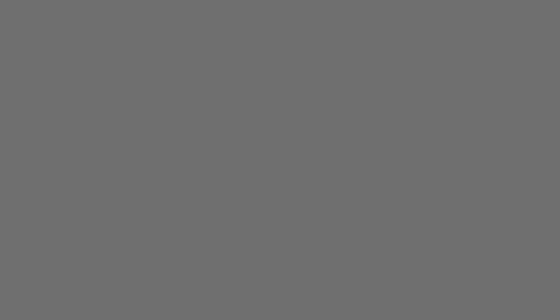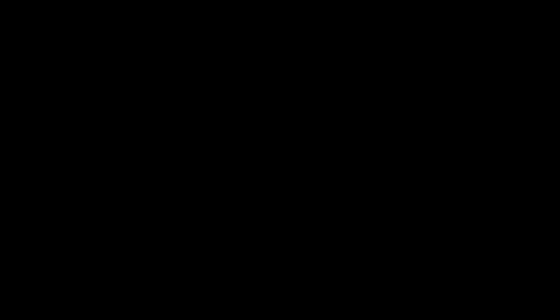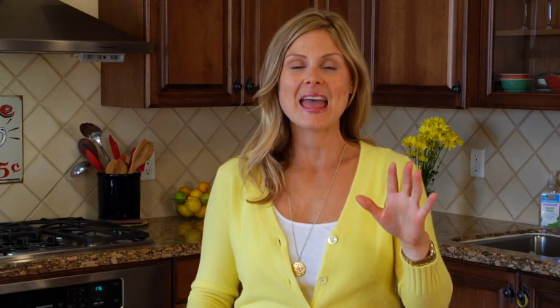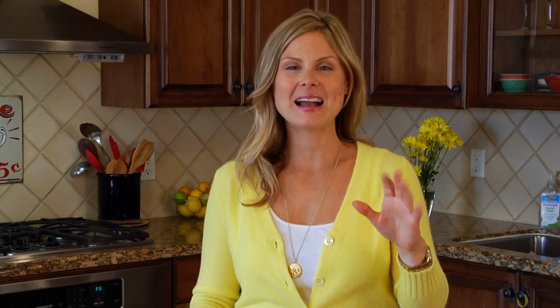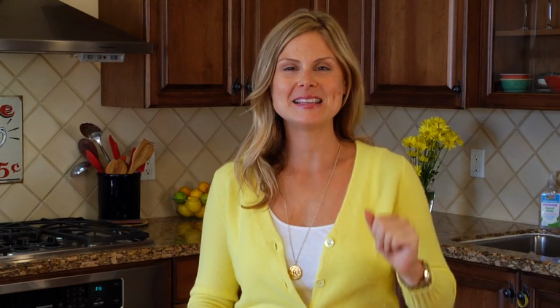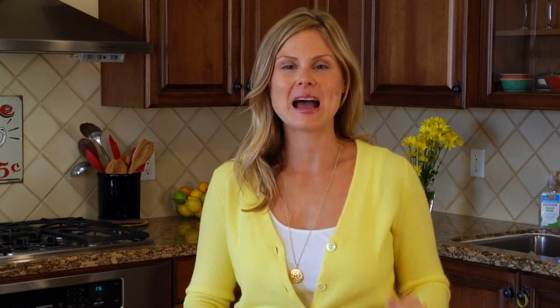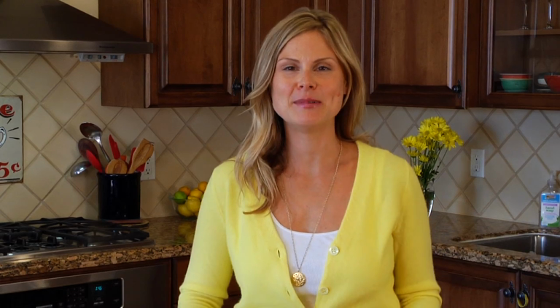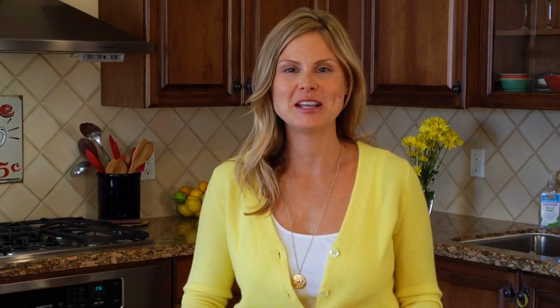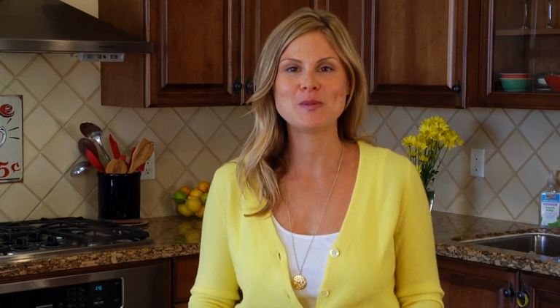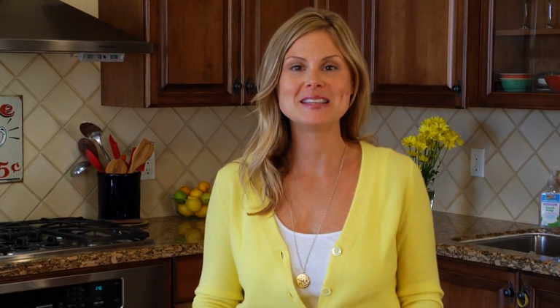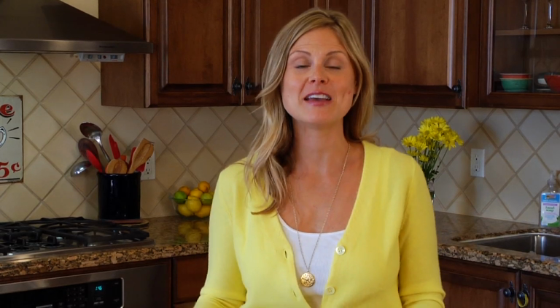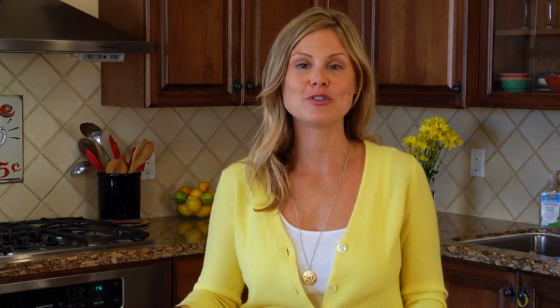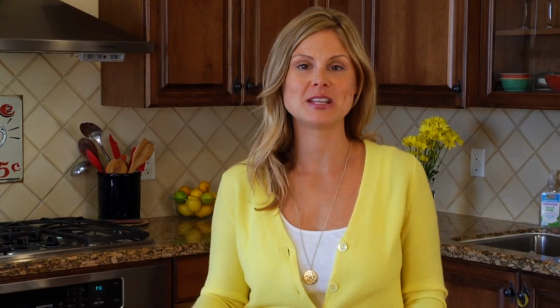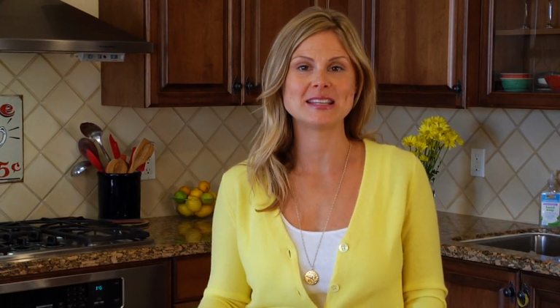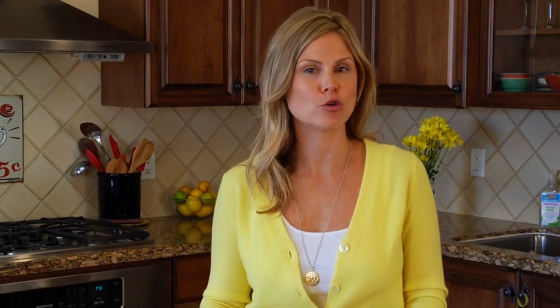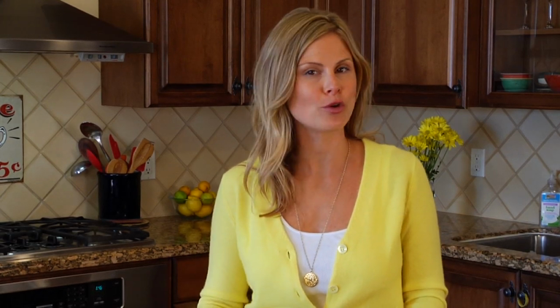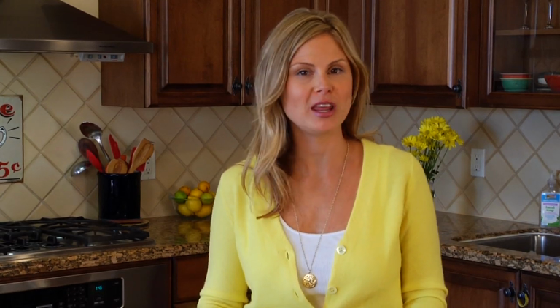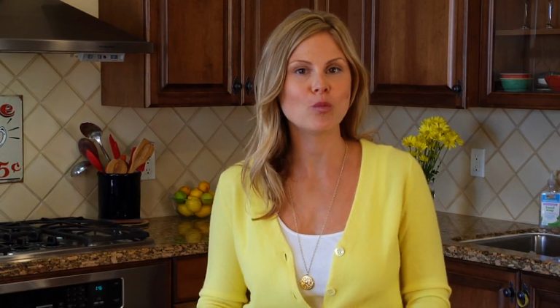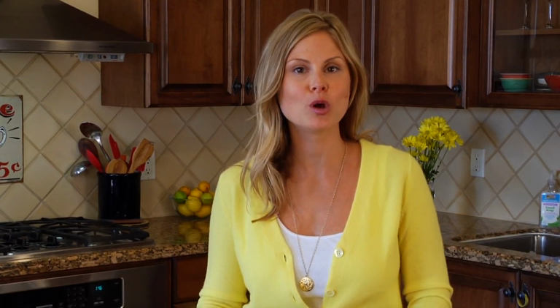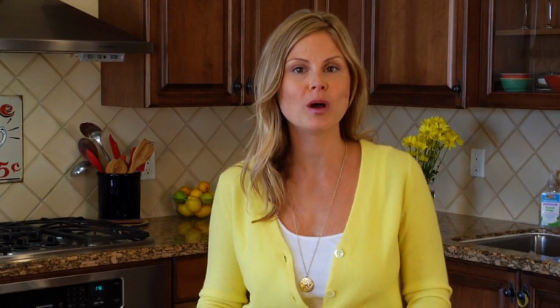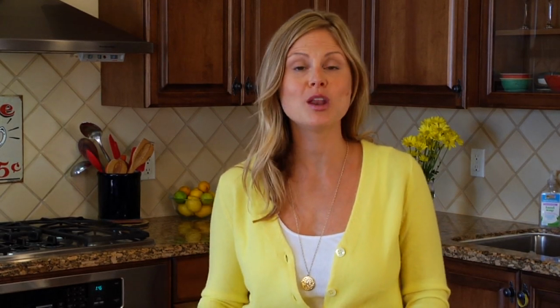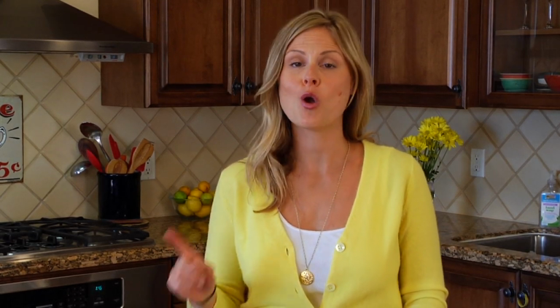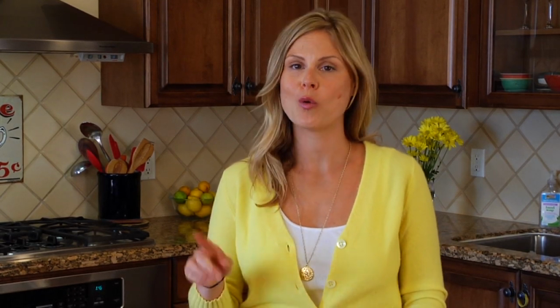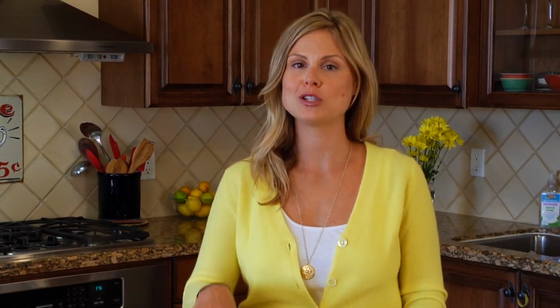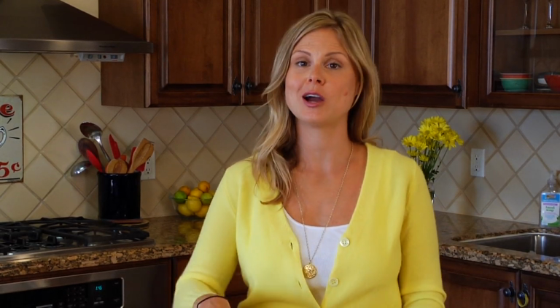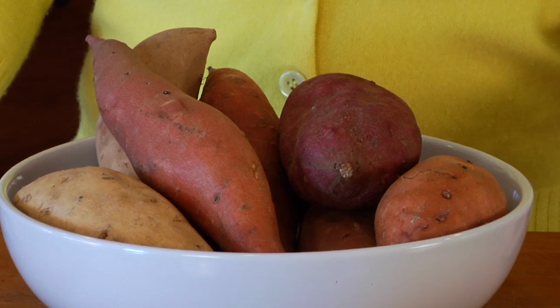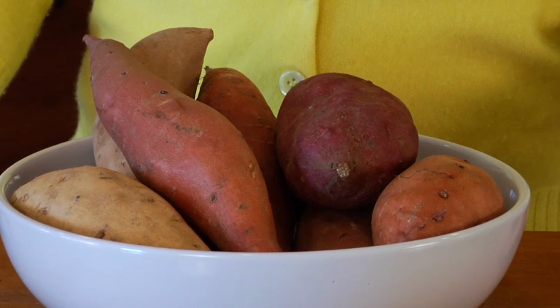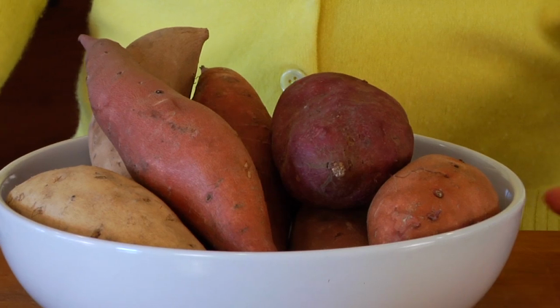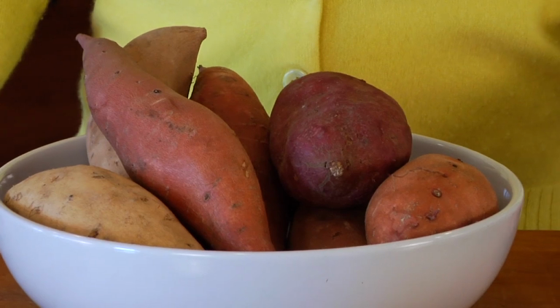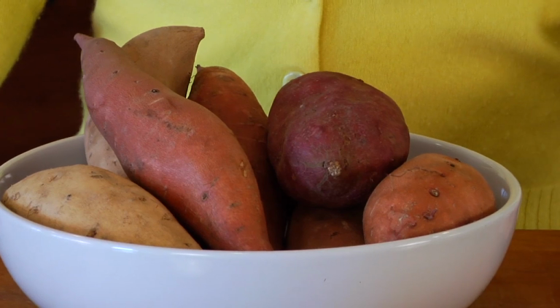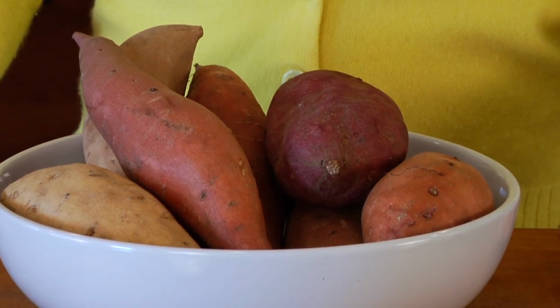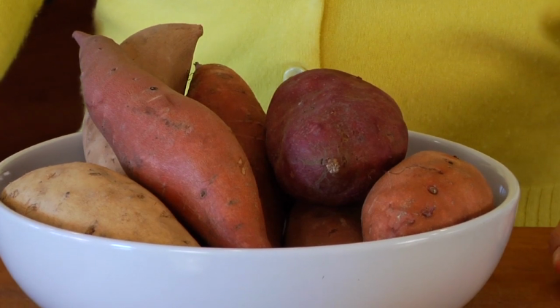Hey guys, I'm Dani Spies and for today's Ingredient 101, we're talking sweet potatoes.